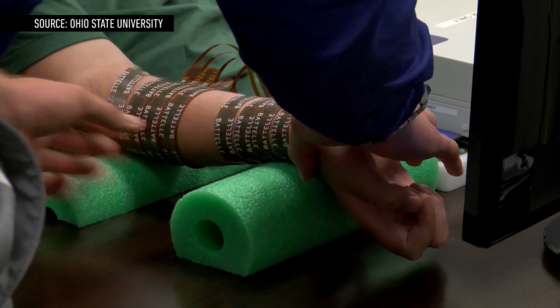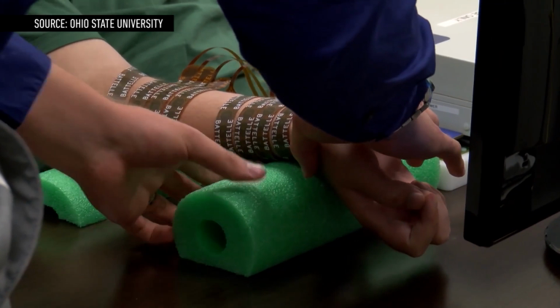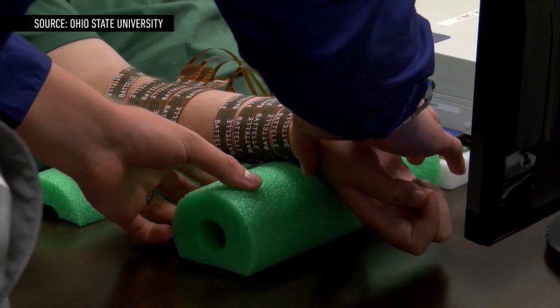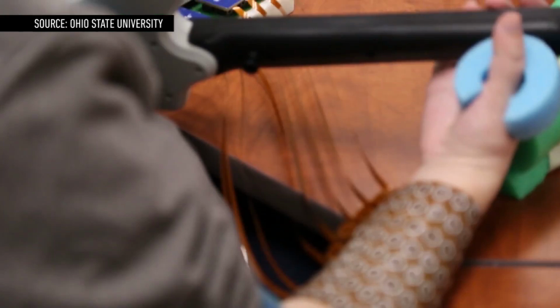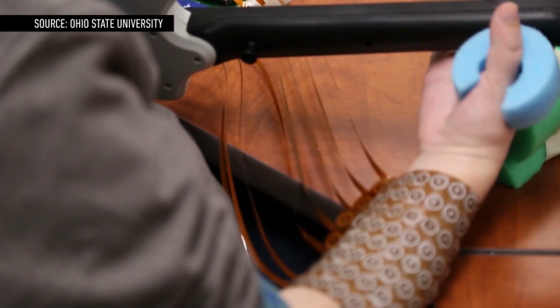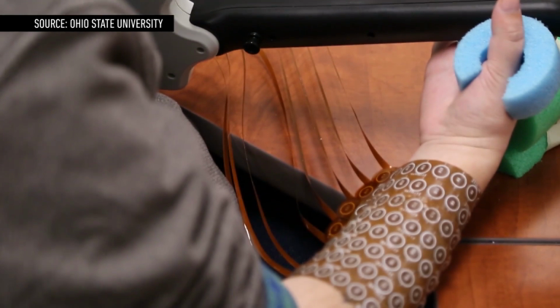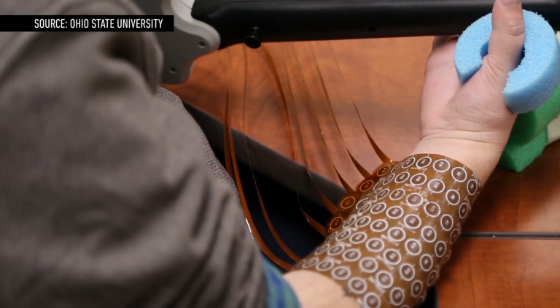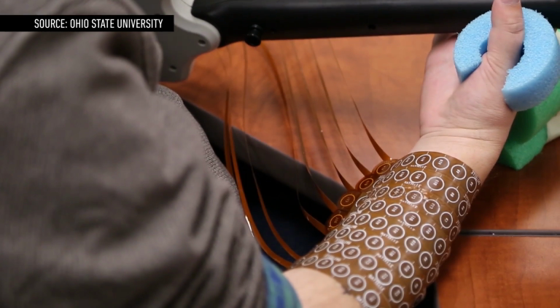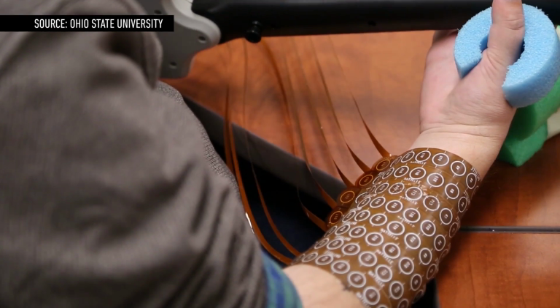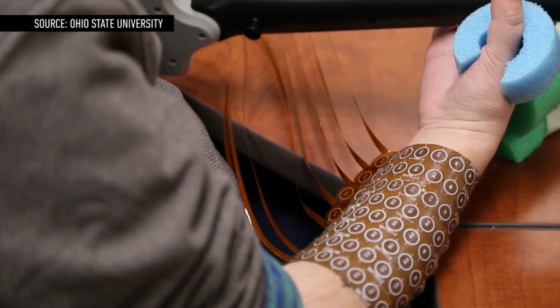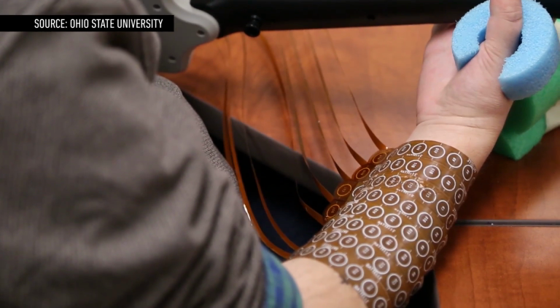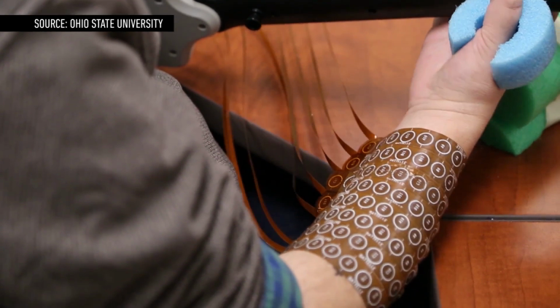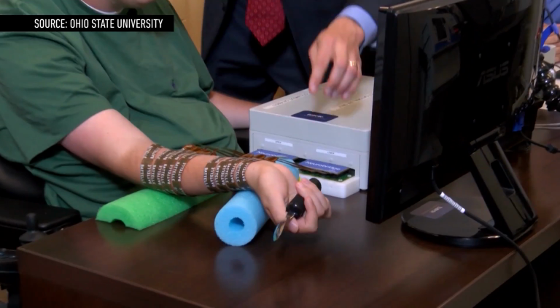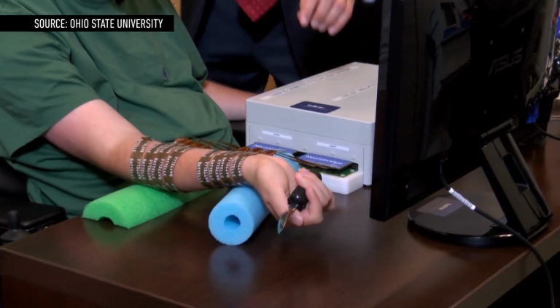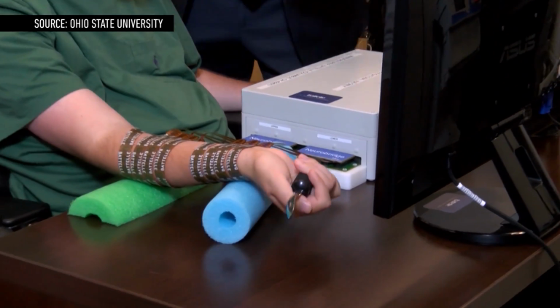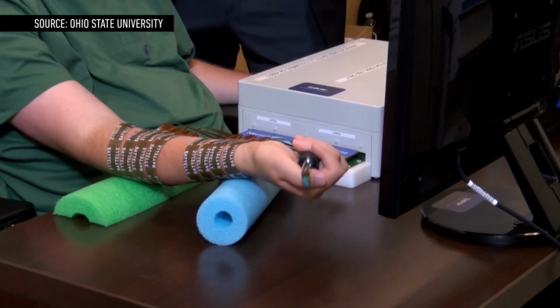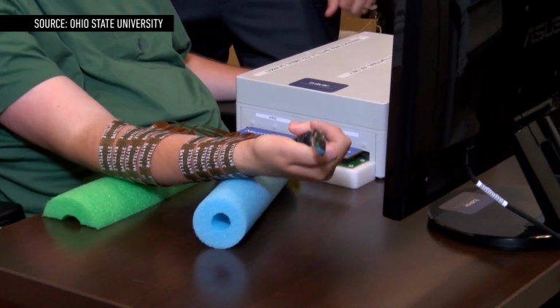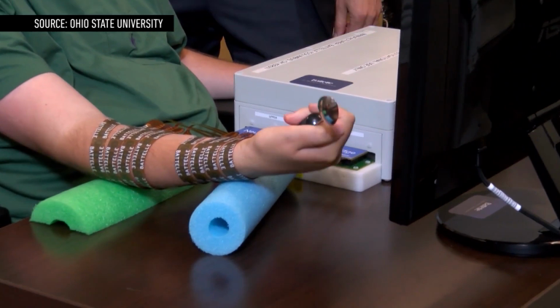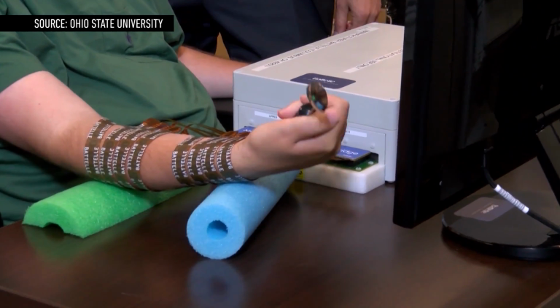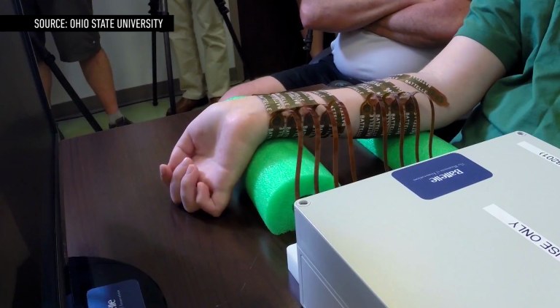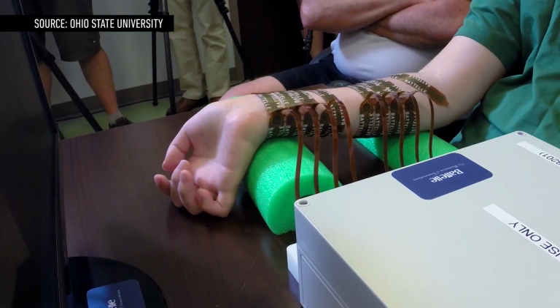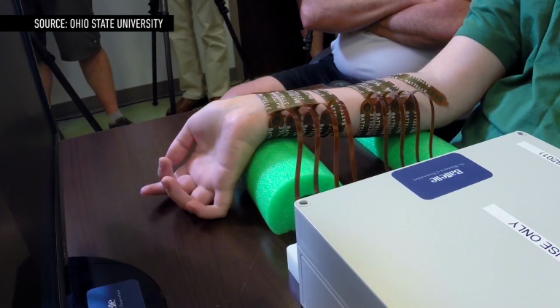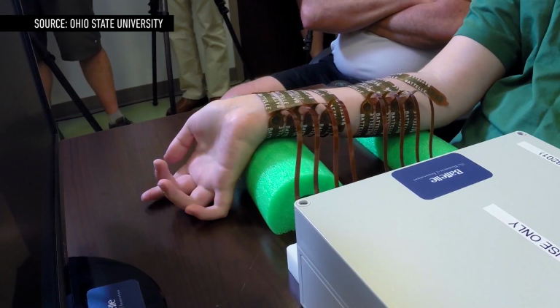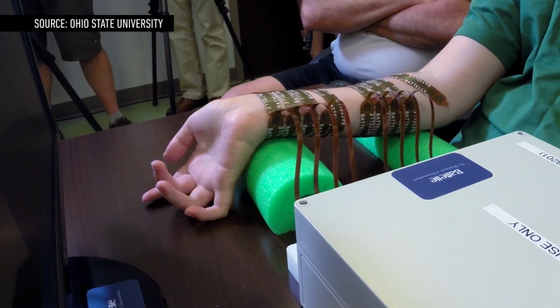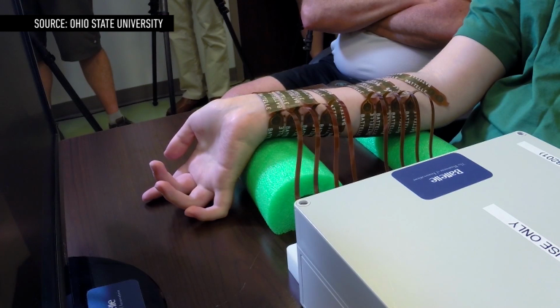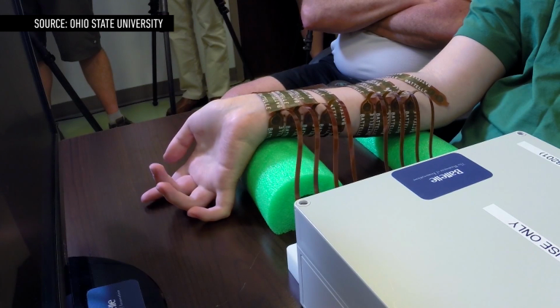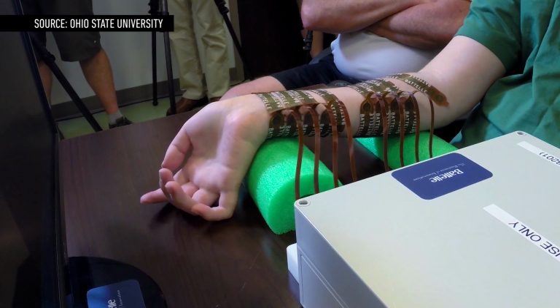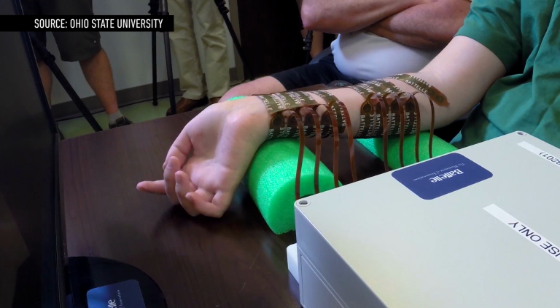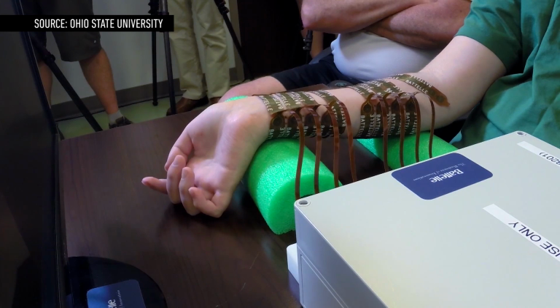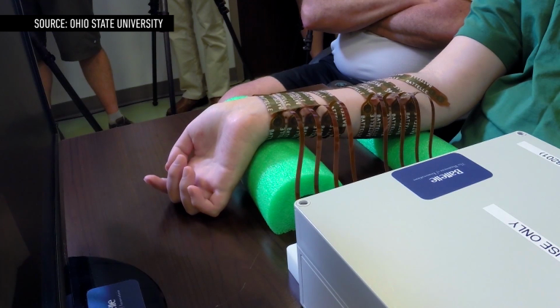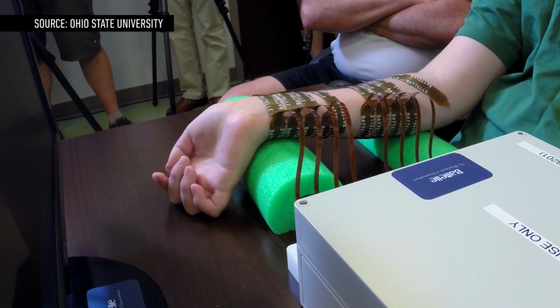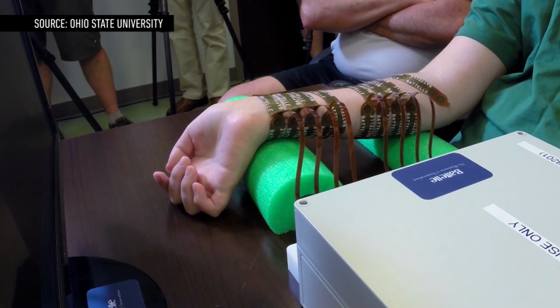That technology means that Ian can now grasp objects and even move his fingers independently from each other, which is a definite scientific first.